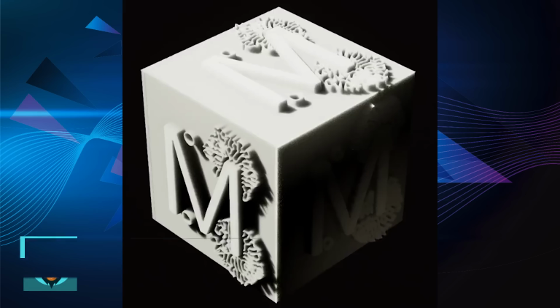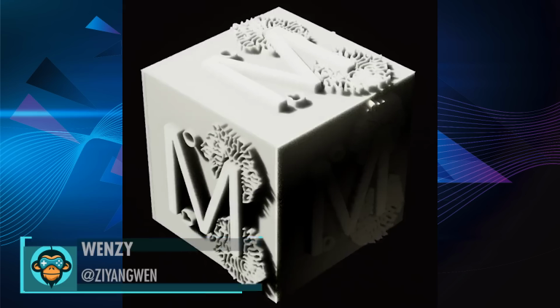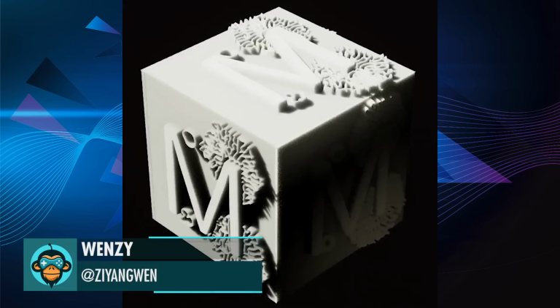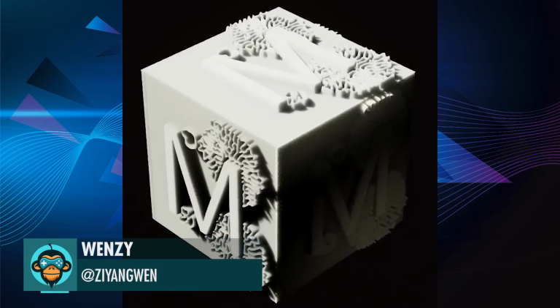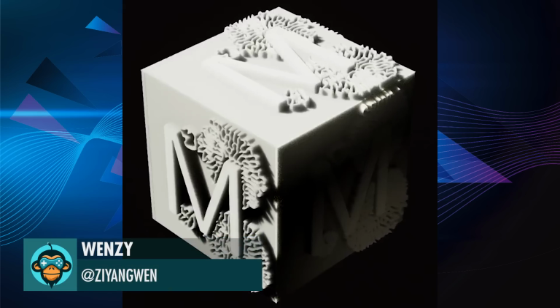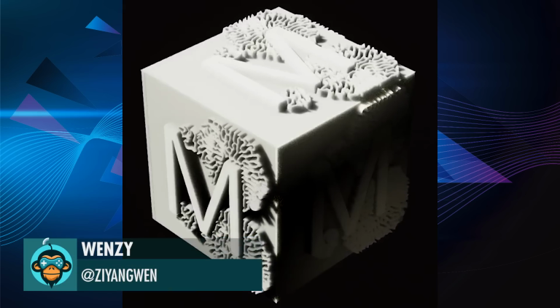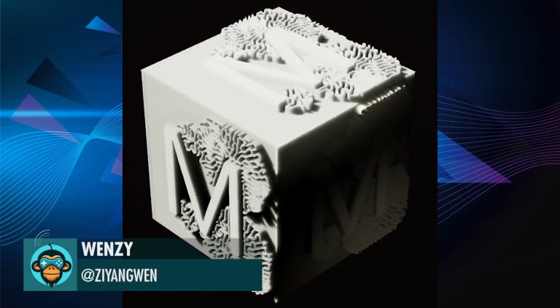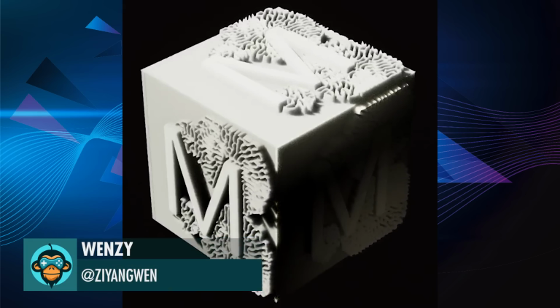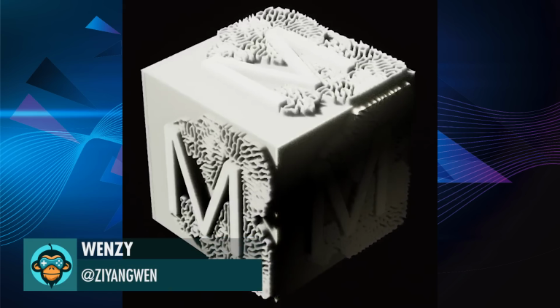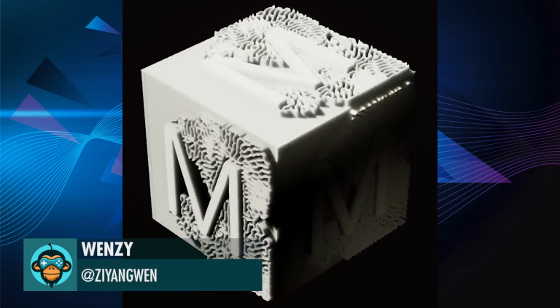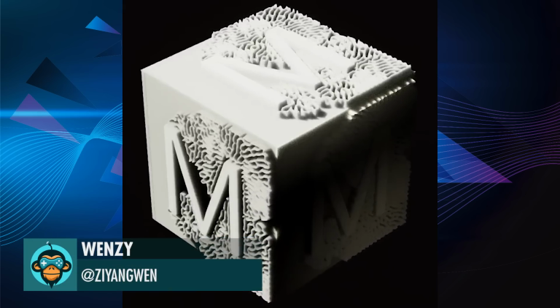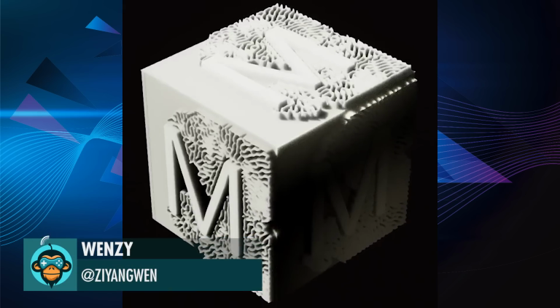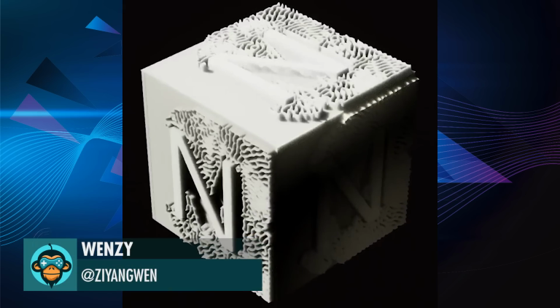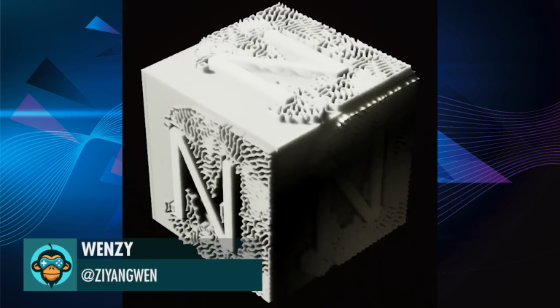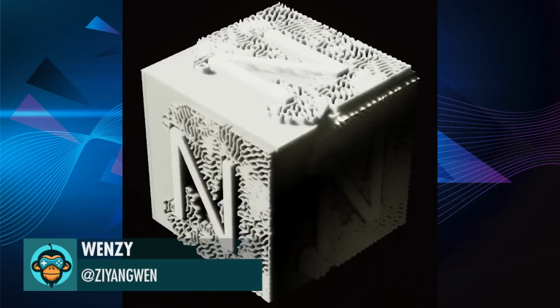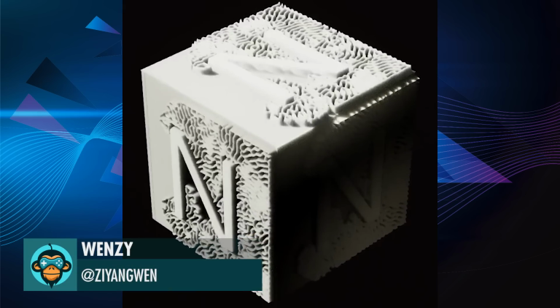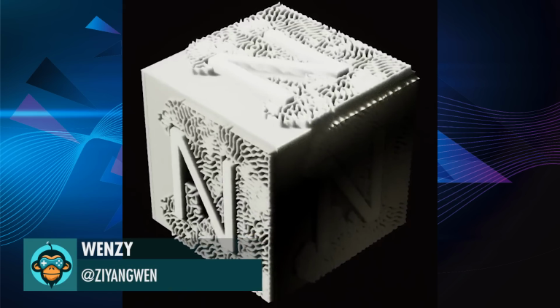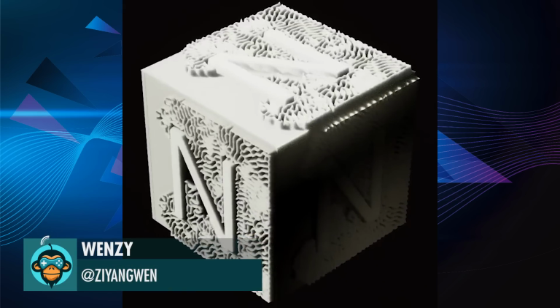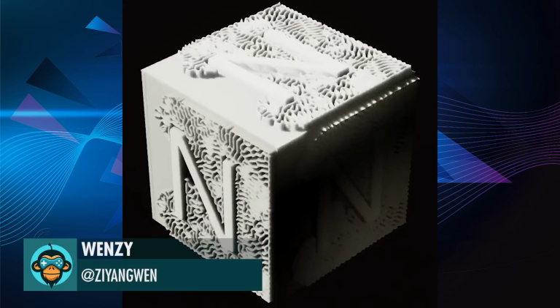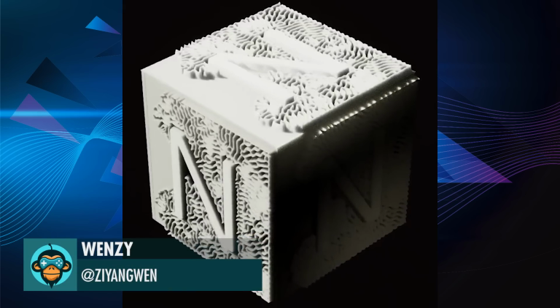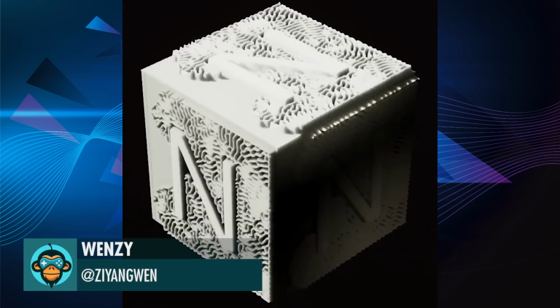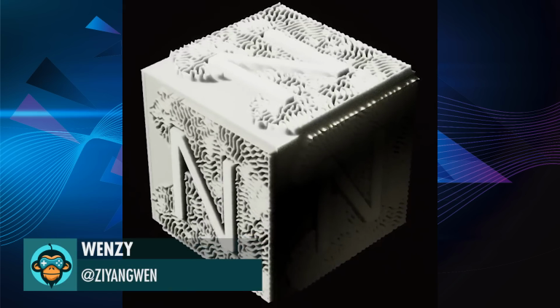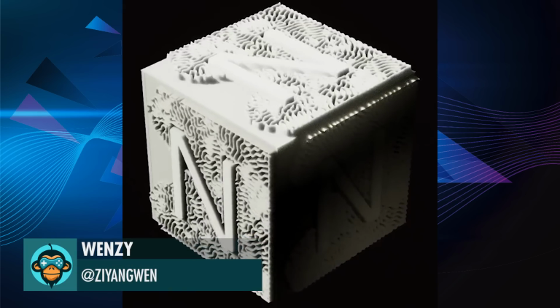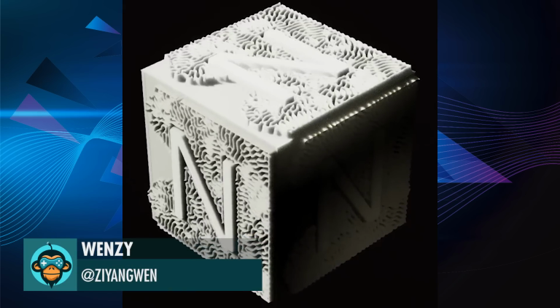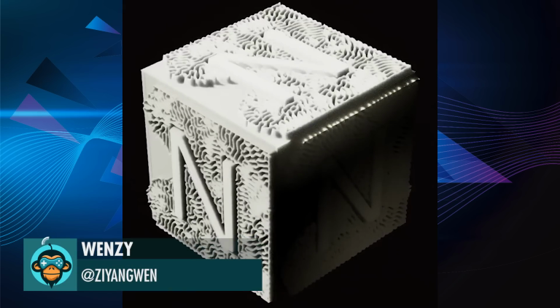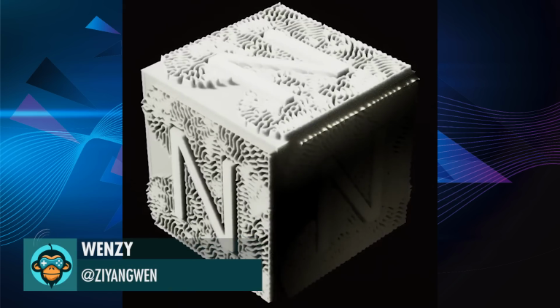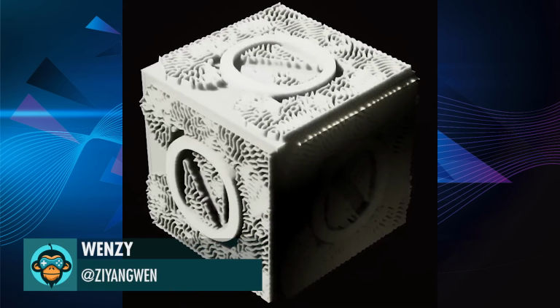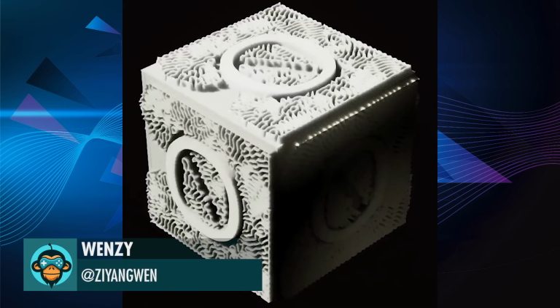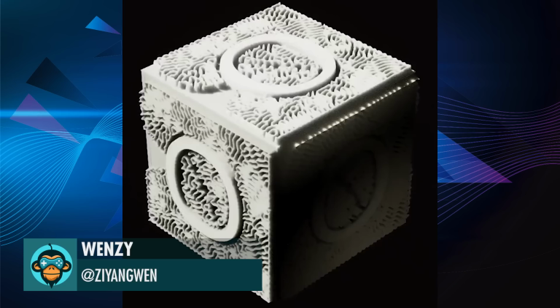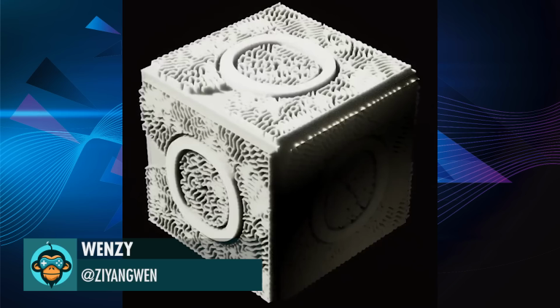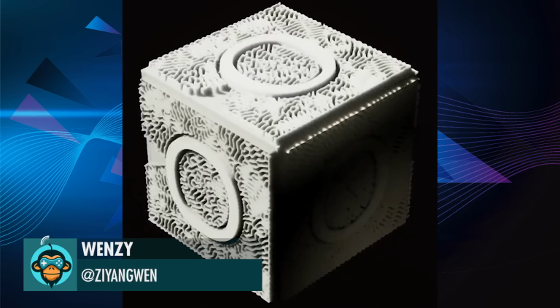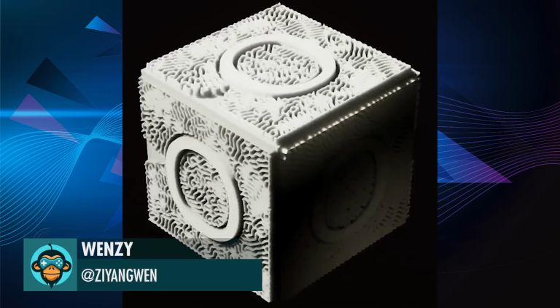Wenzi shows test 414-2's result: reaction diffusion.